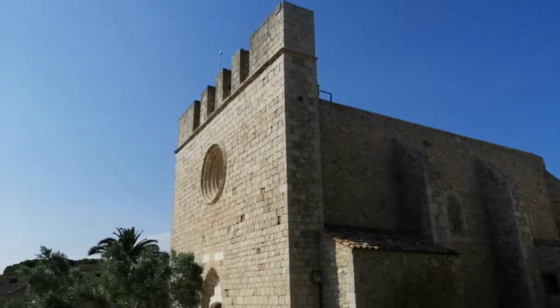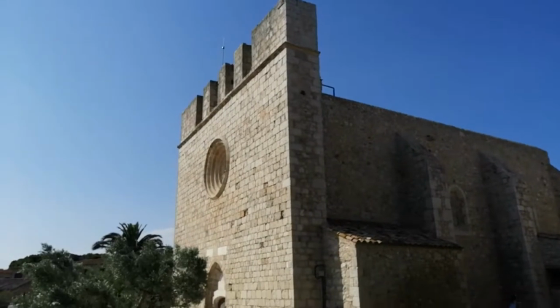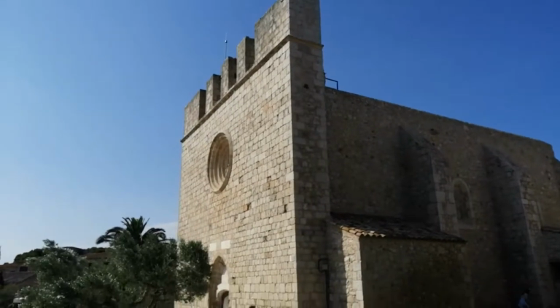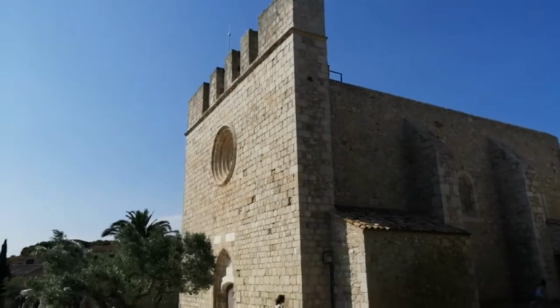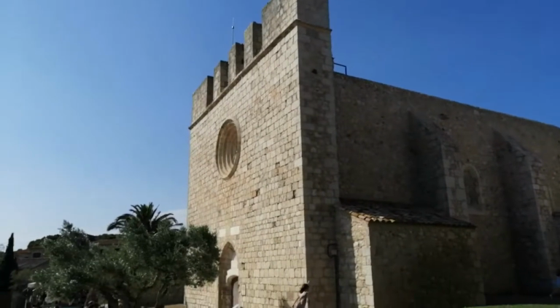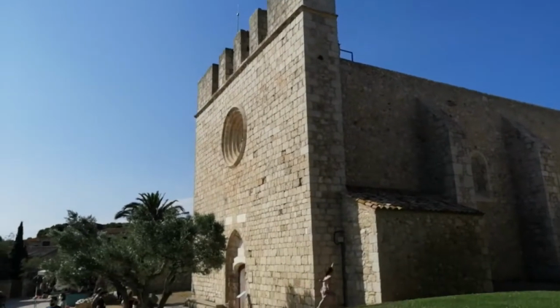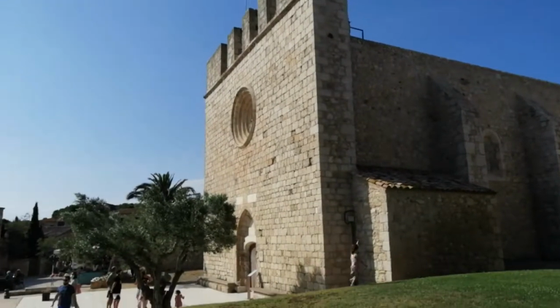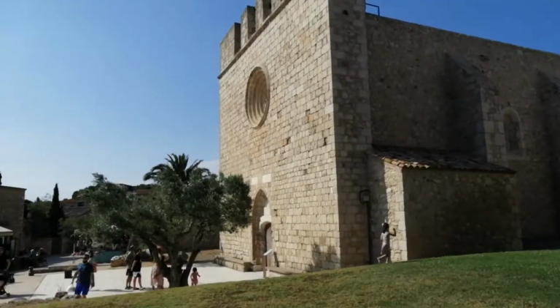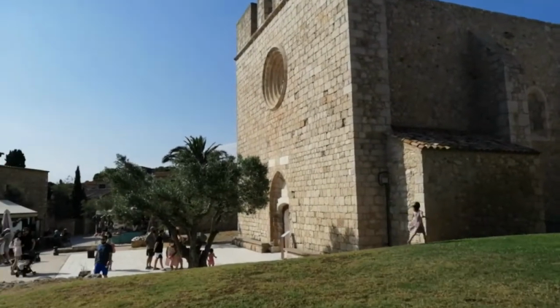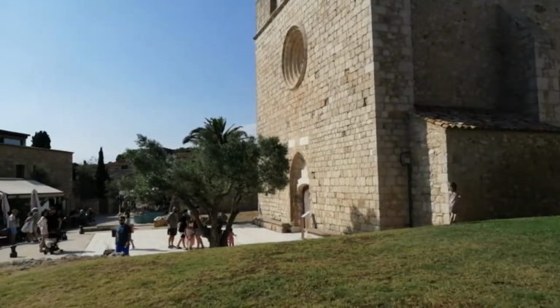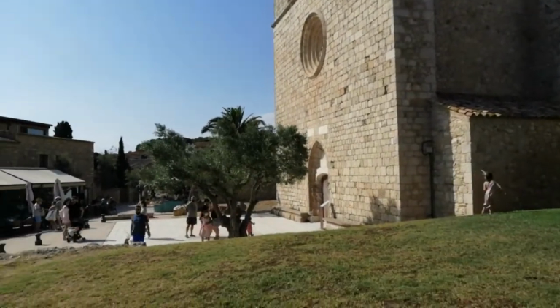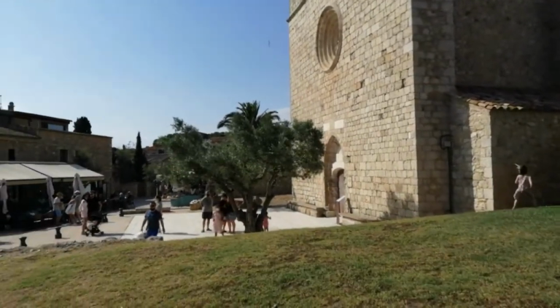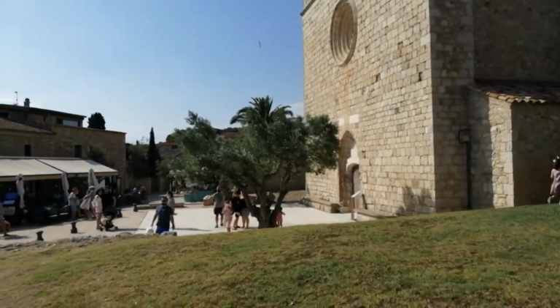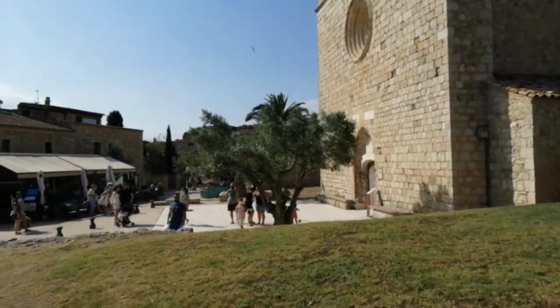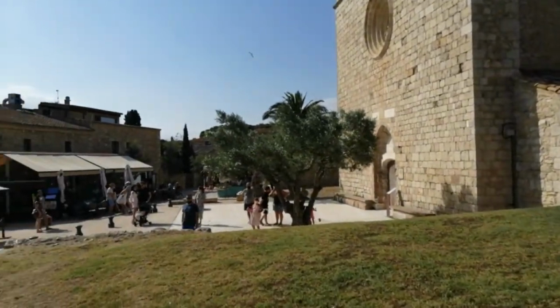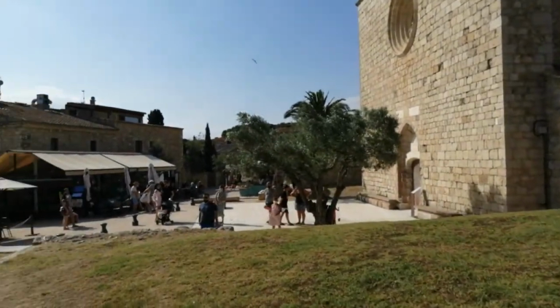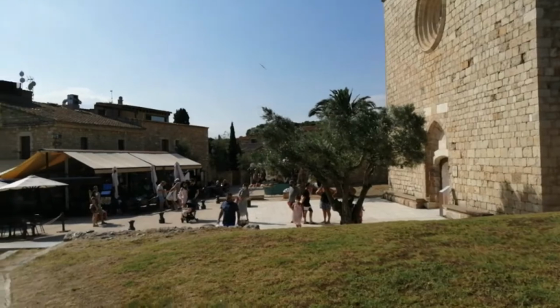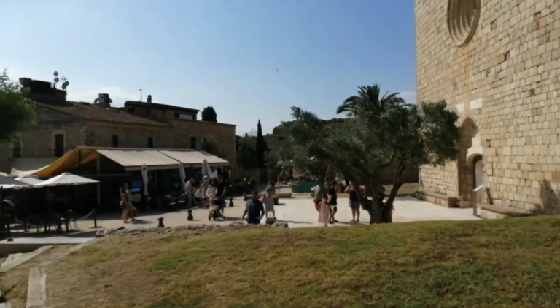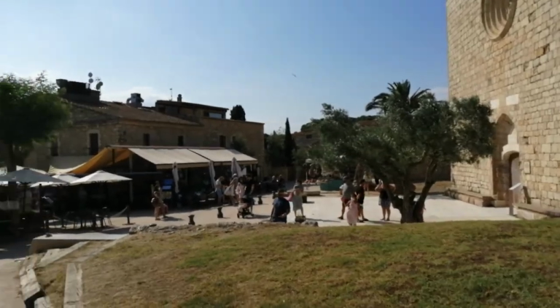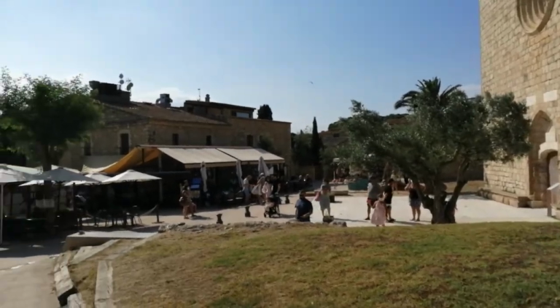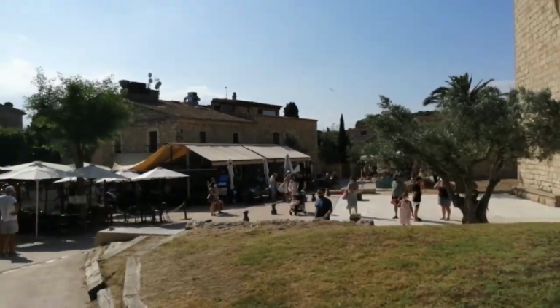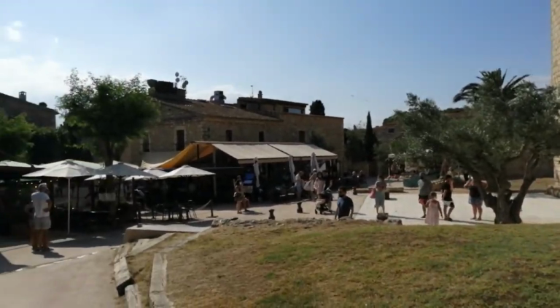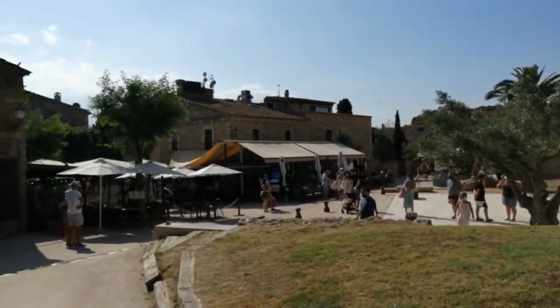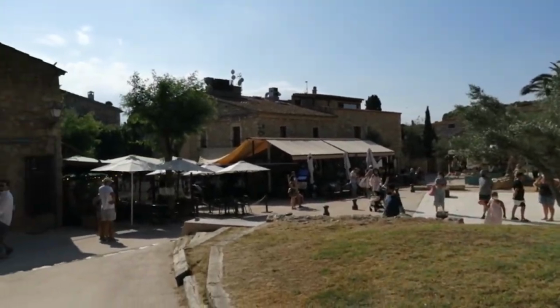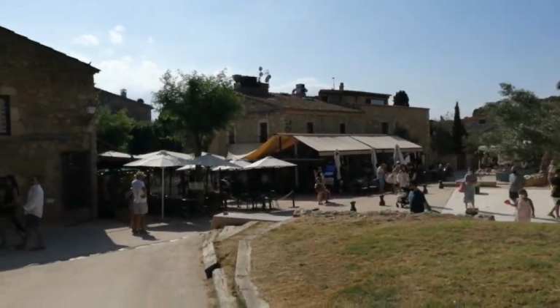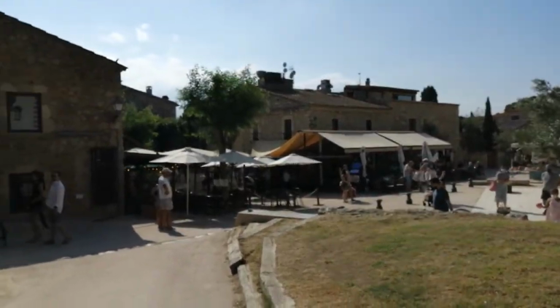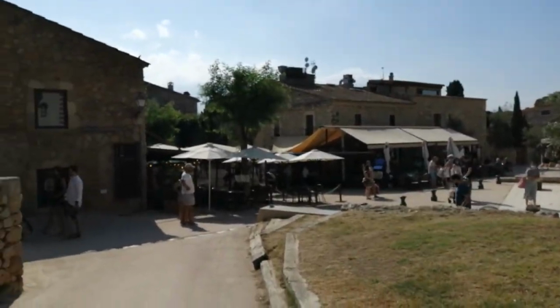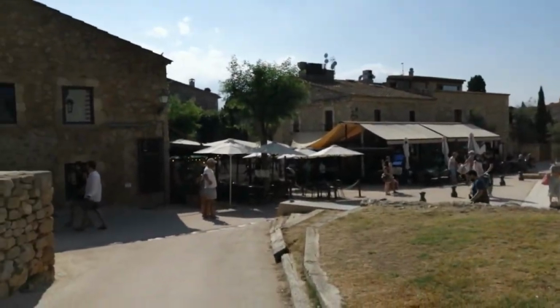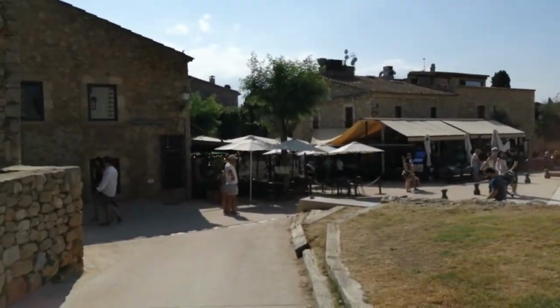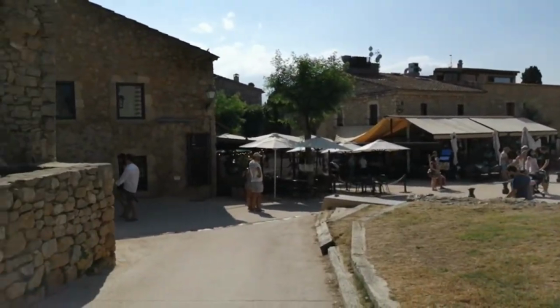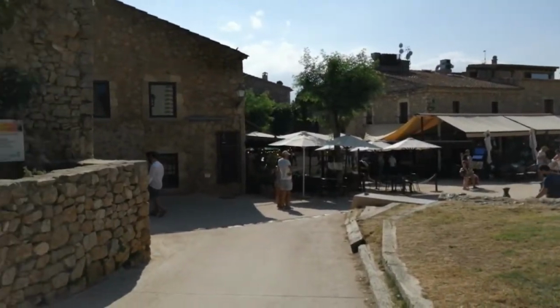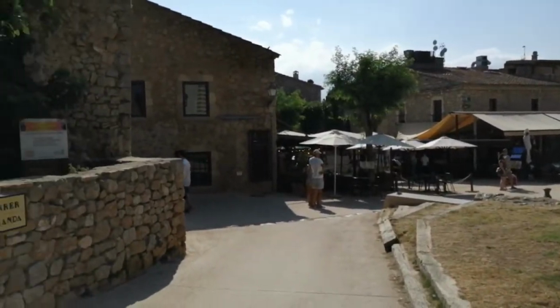I take you now from here, from San Martín d'Empúries, on a beach walk. Let's go together.